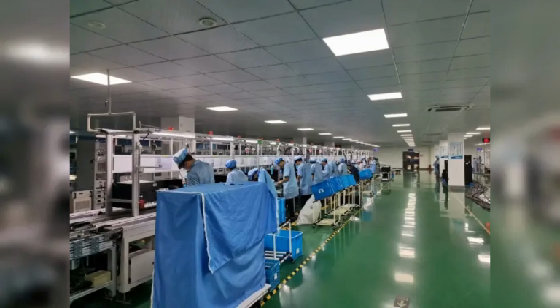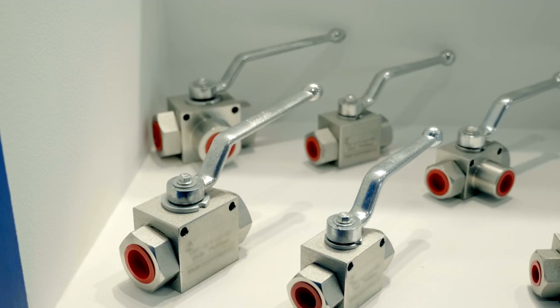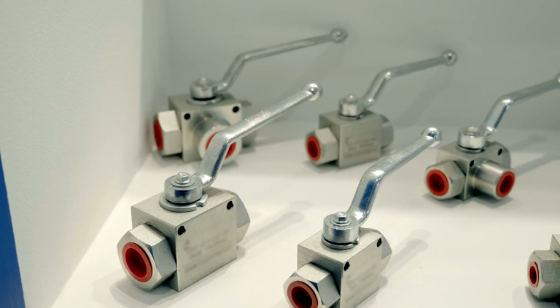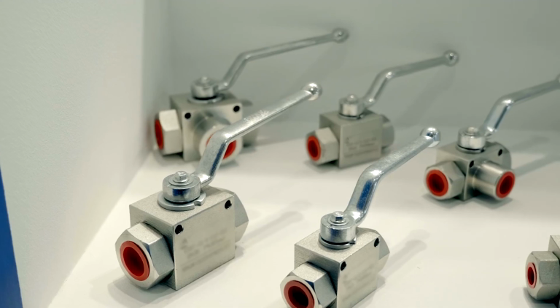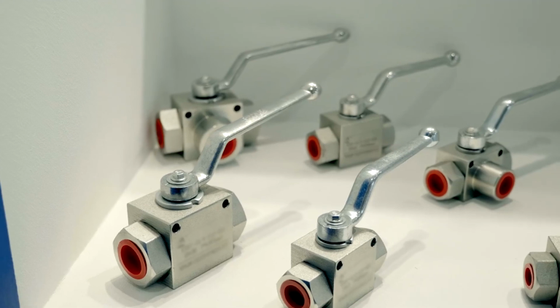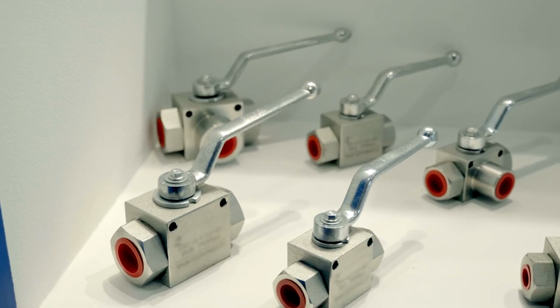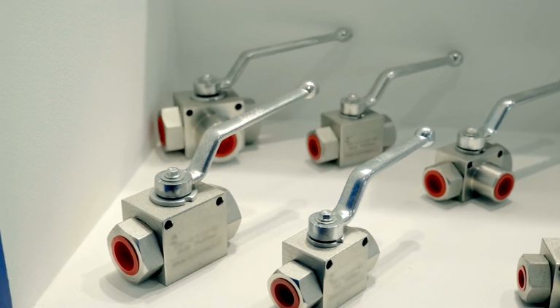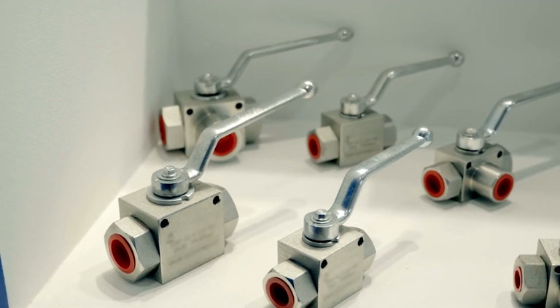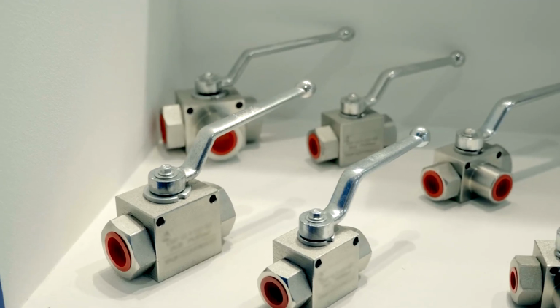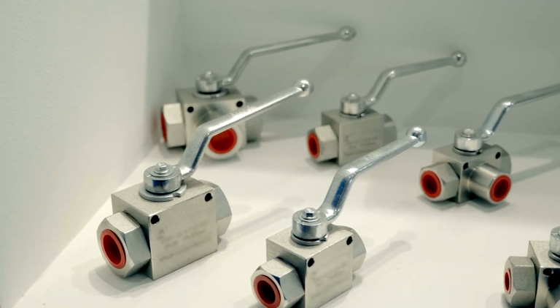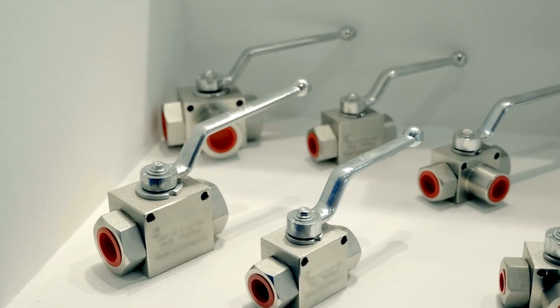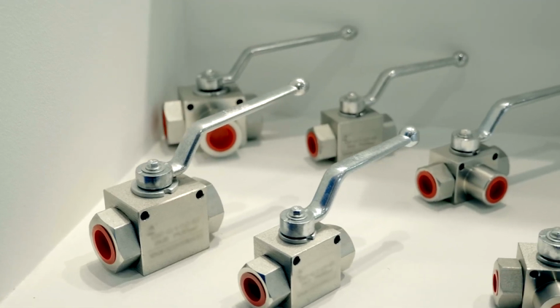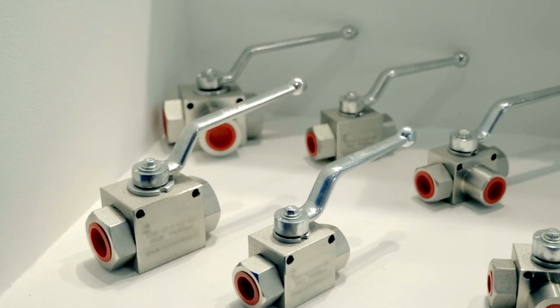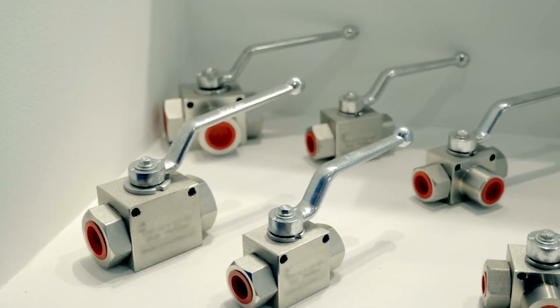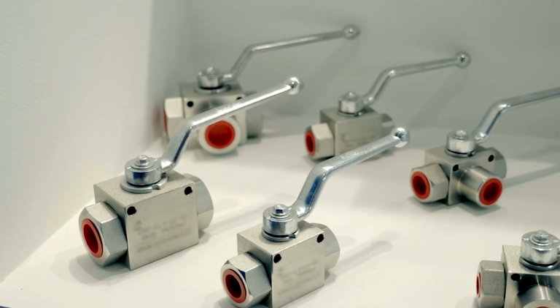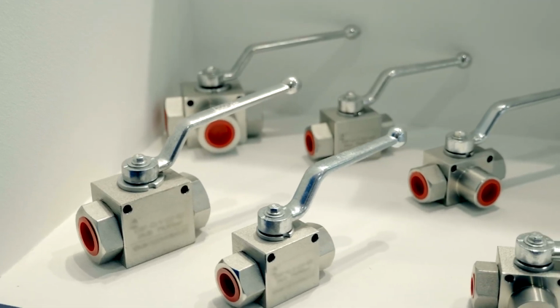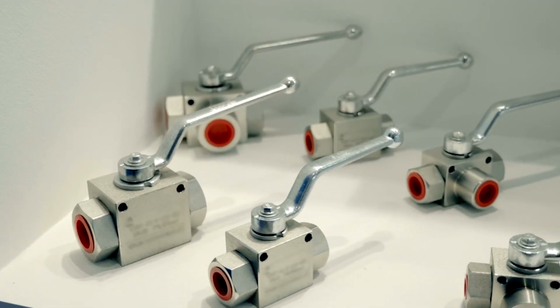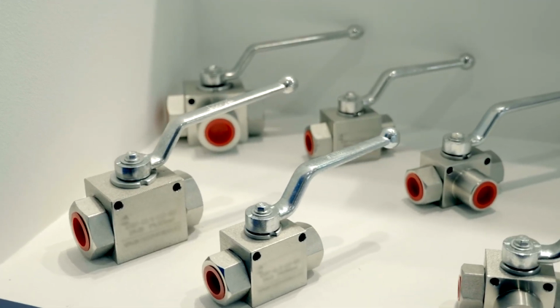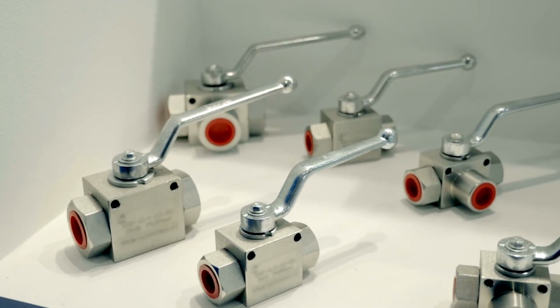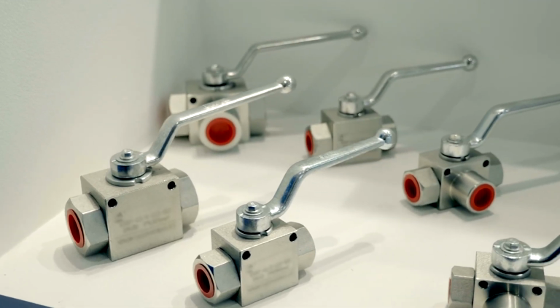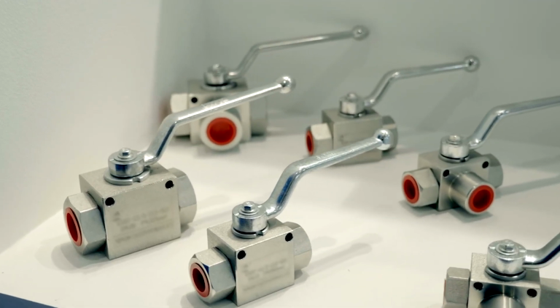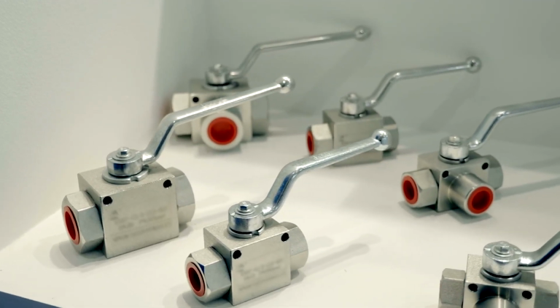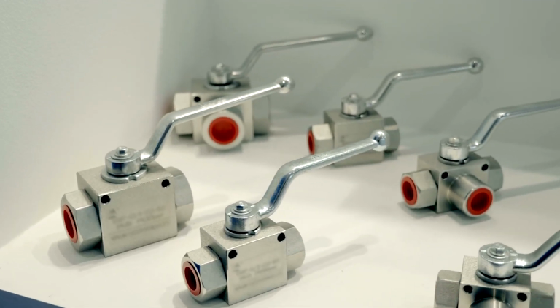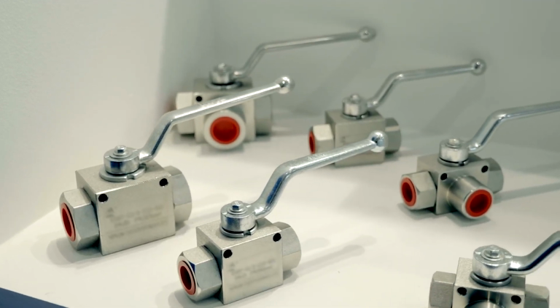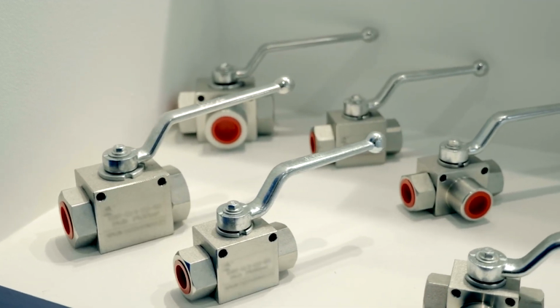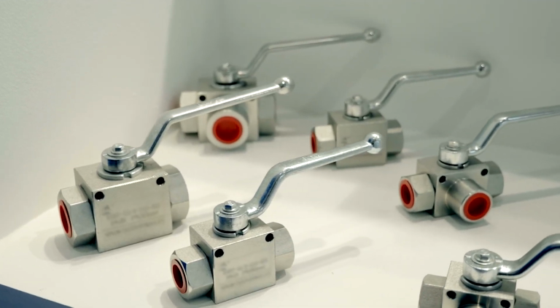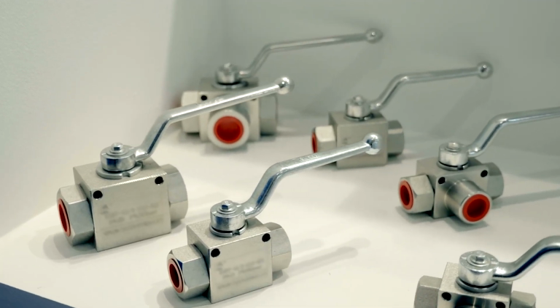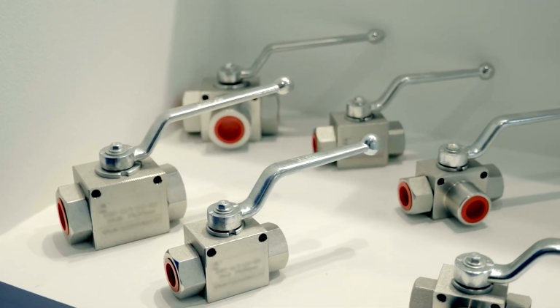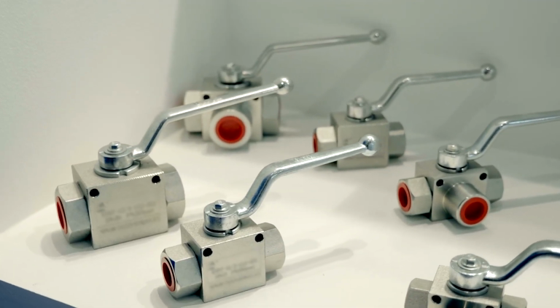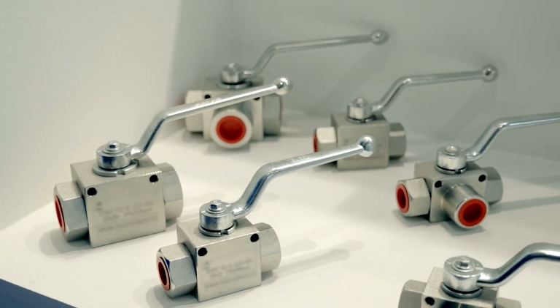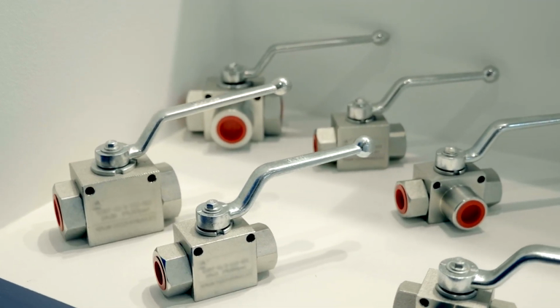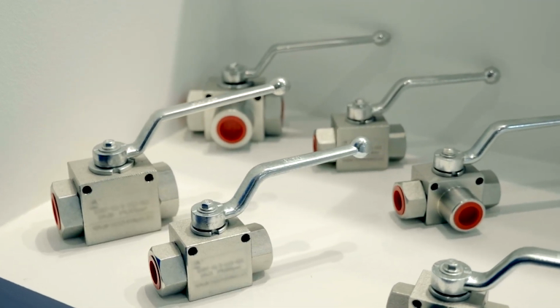For trusted, high-quality solutions, choose ZJSMT — your reliable solenoid valve partner.